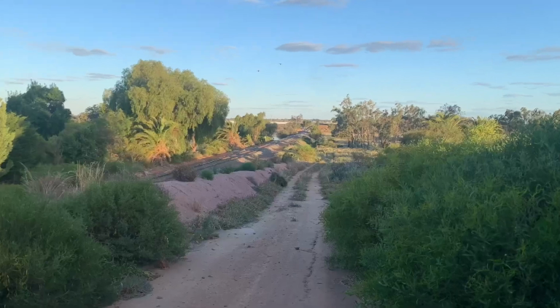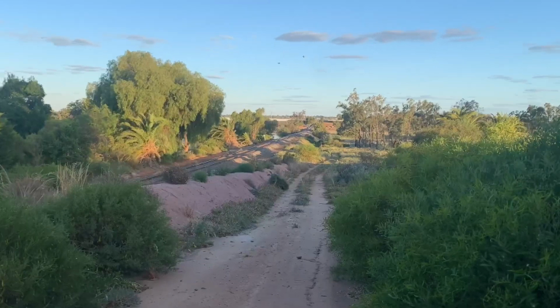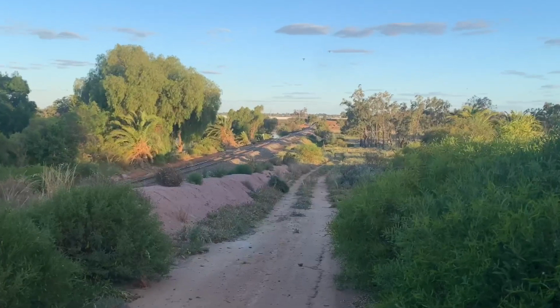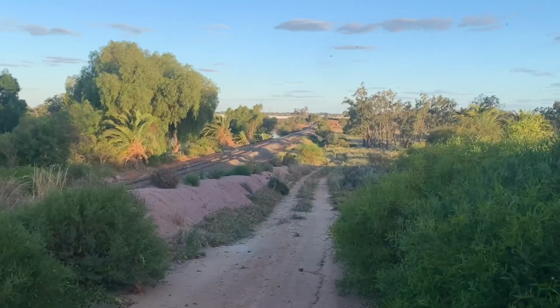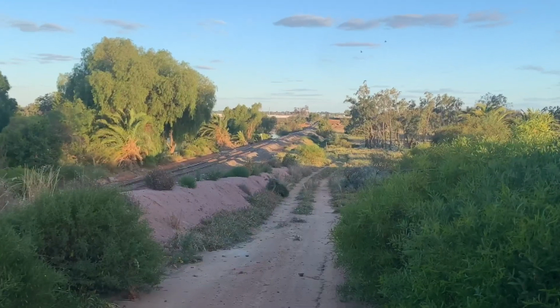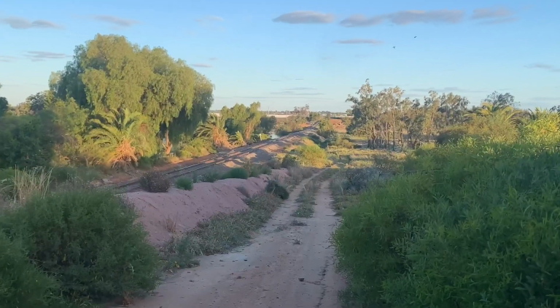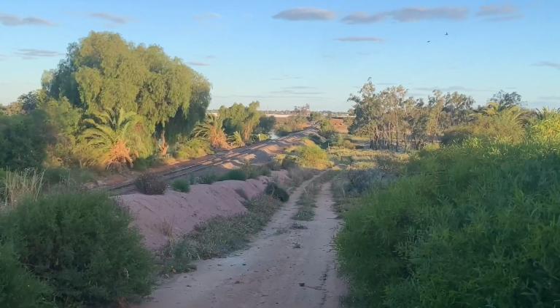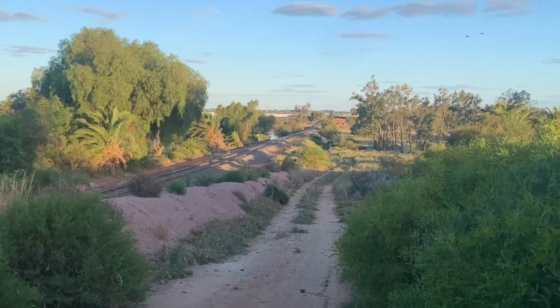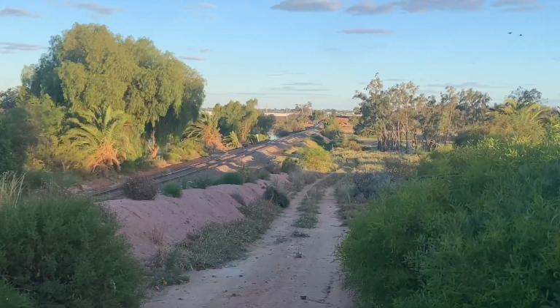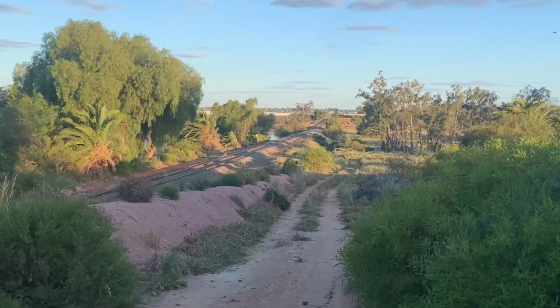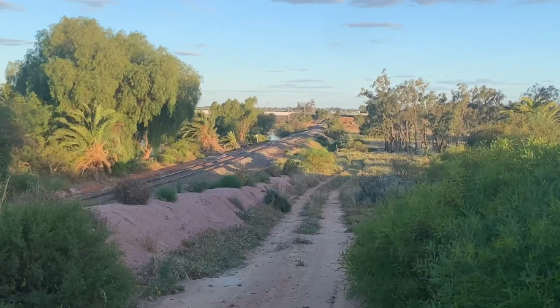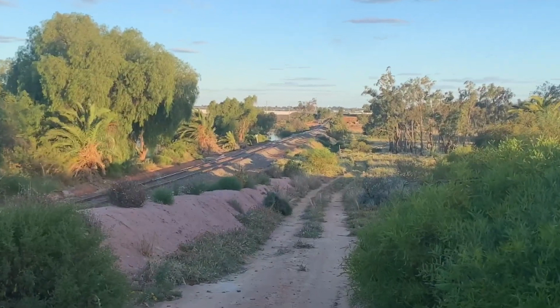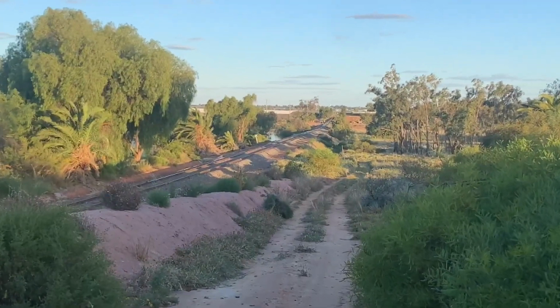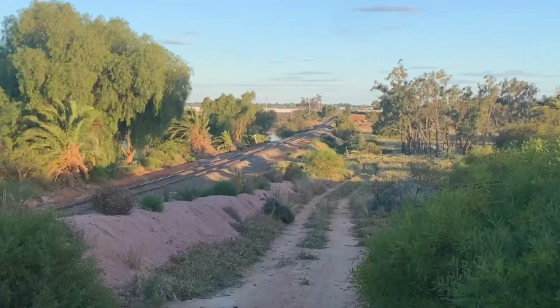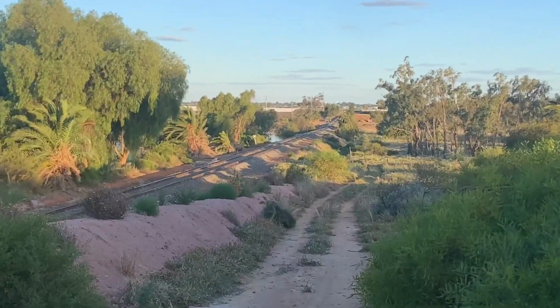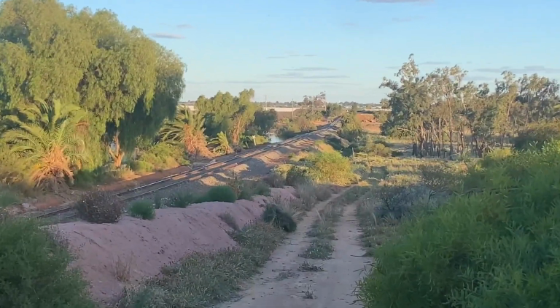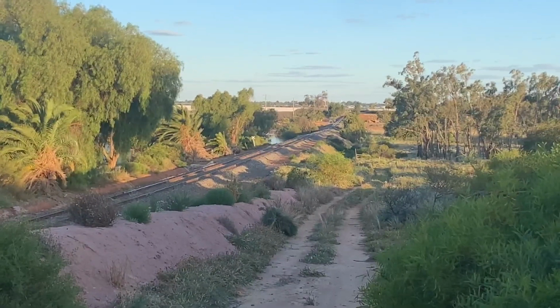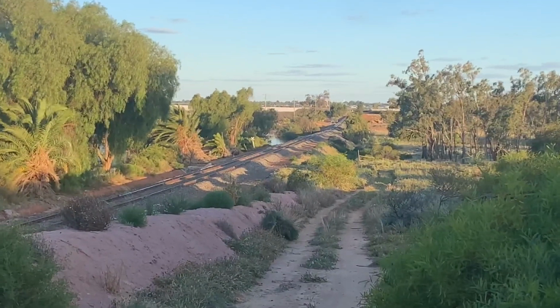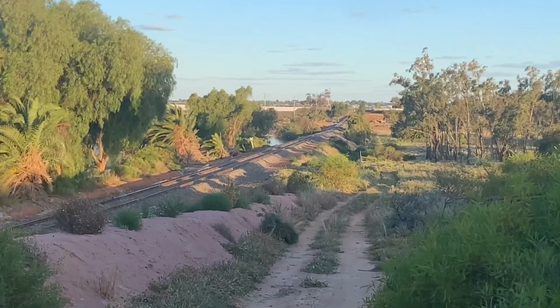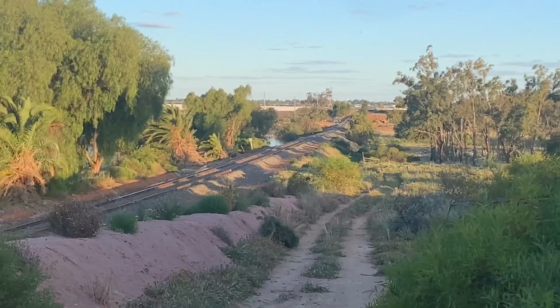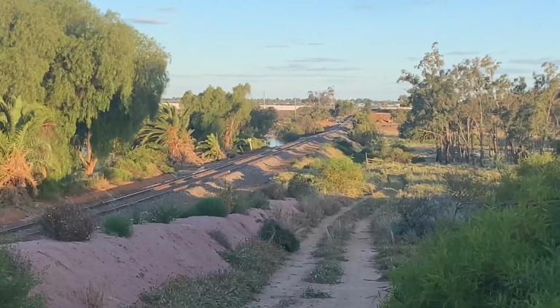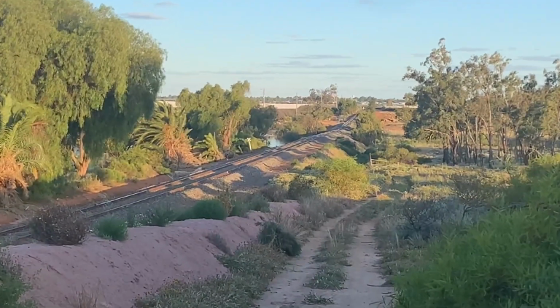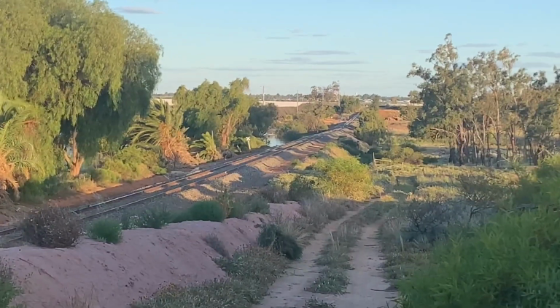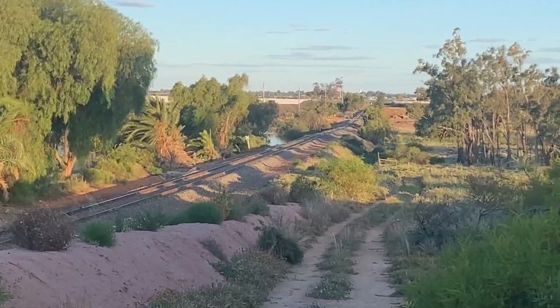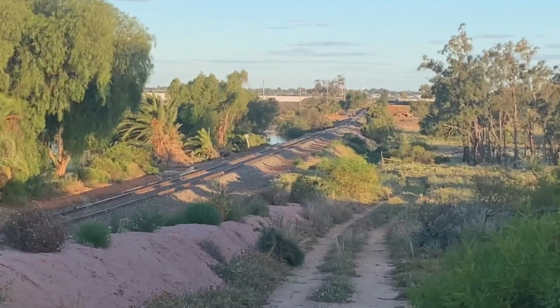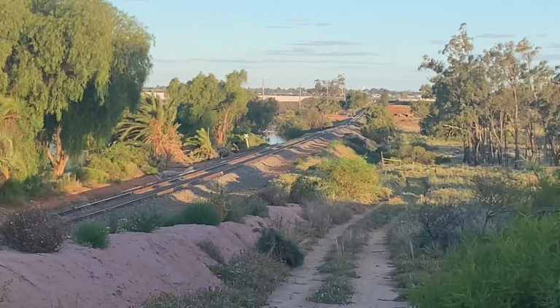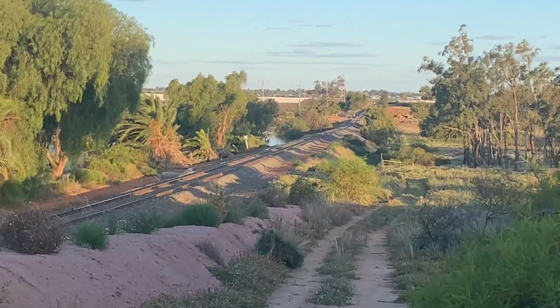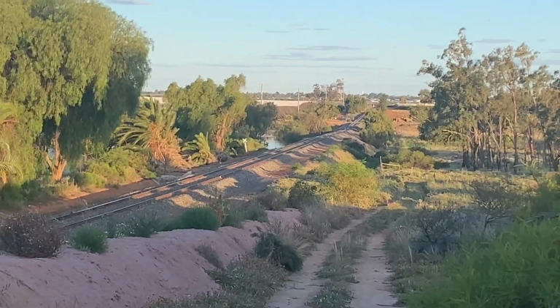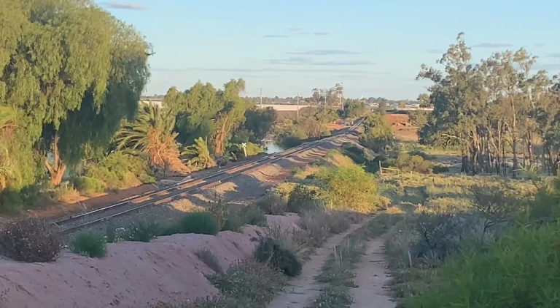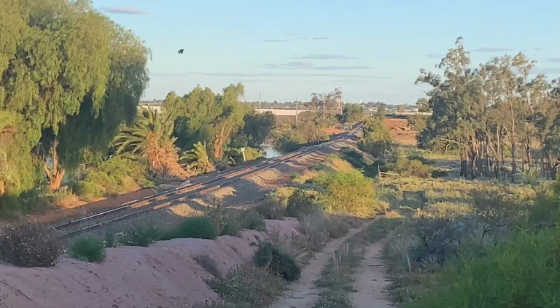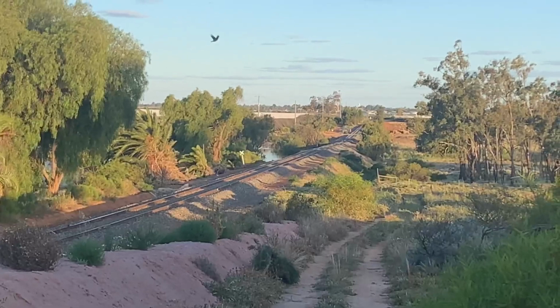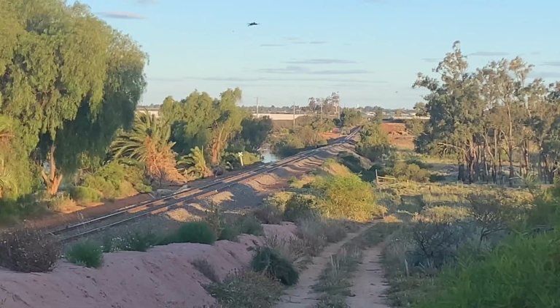So here's those train tracks that I was talking about. These are acting as a bit of a levee, holding that water back.